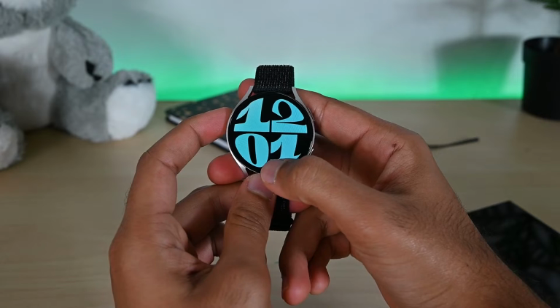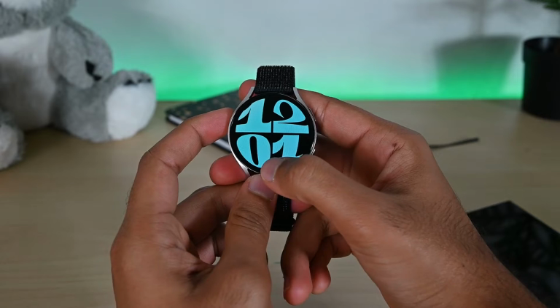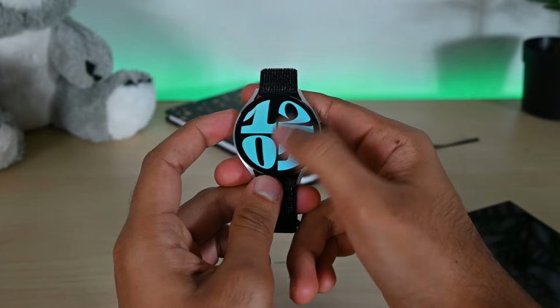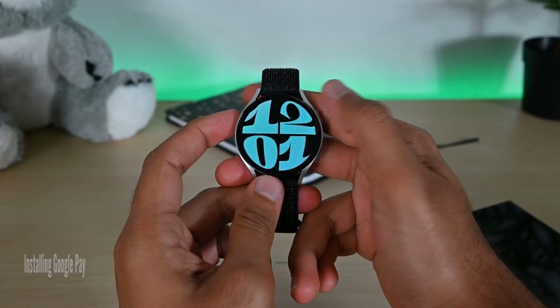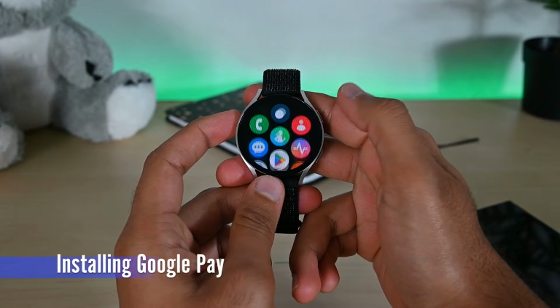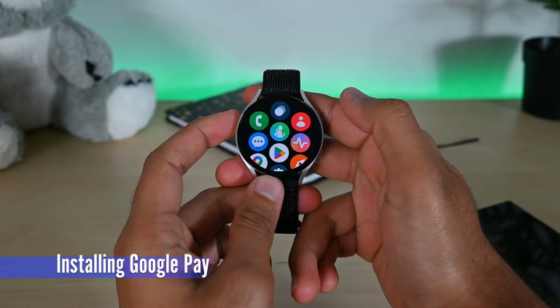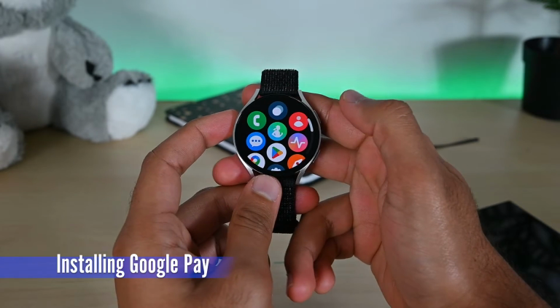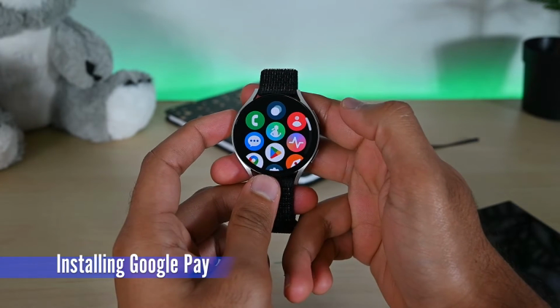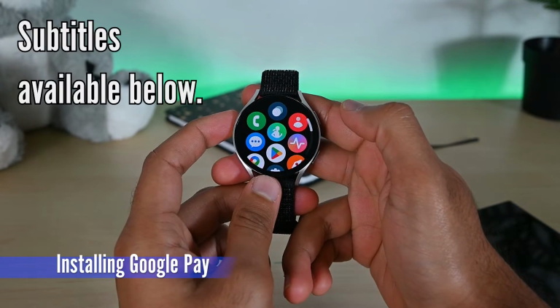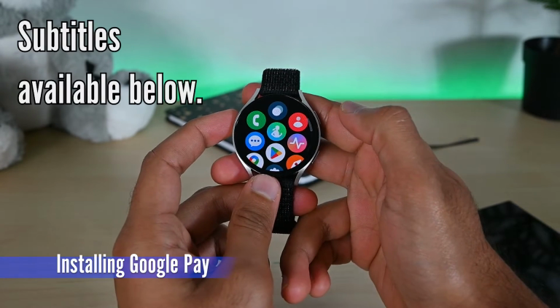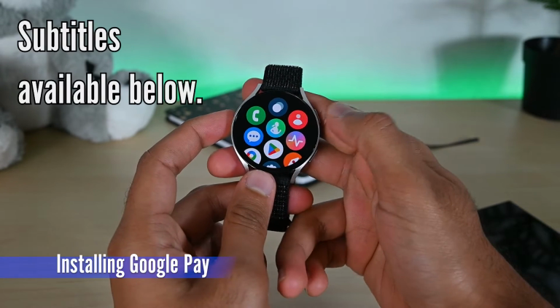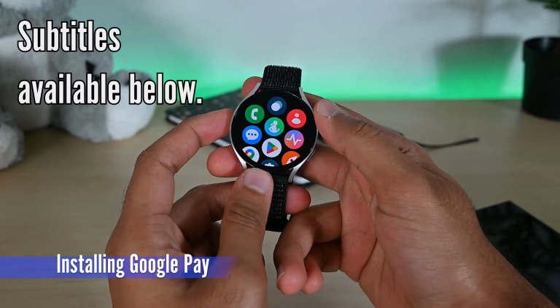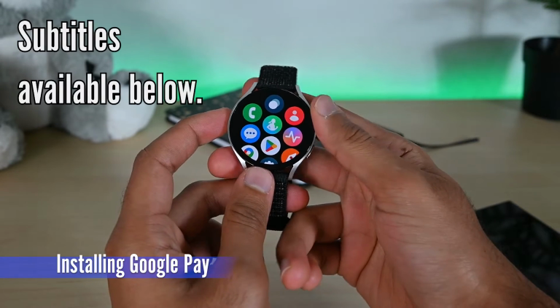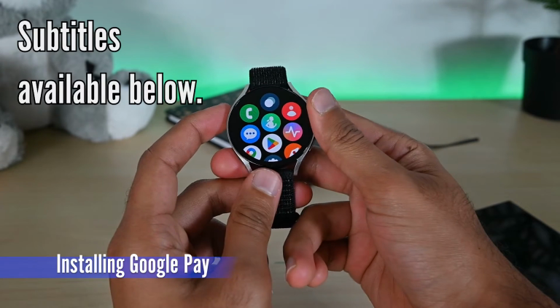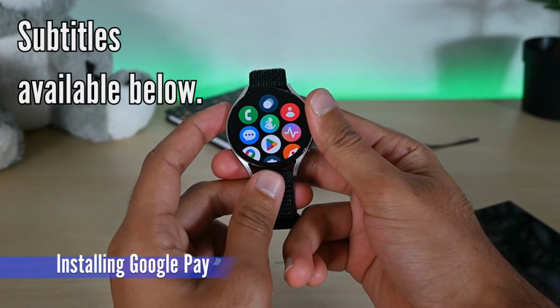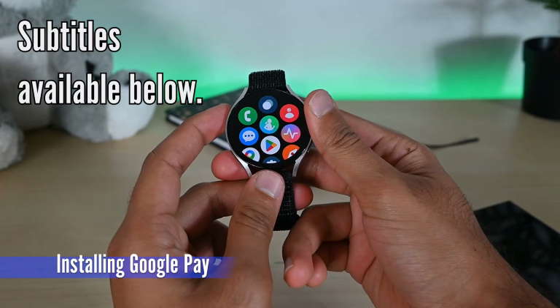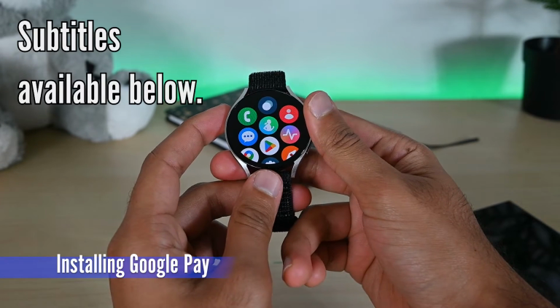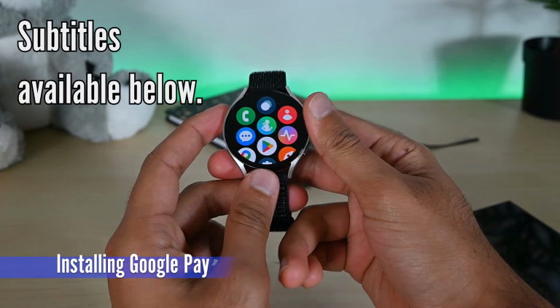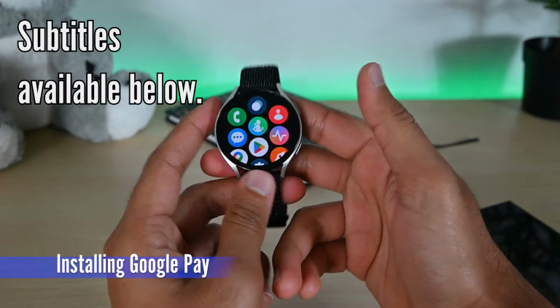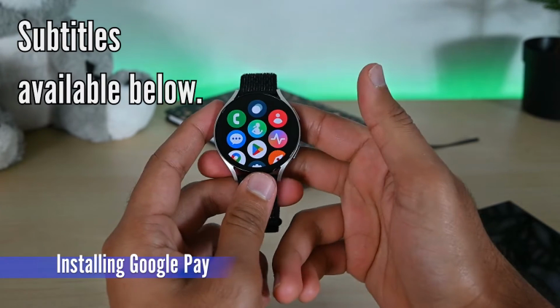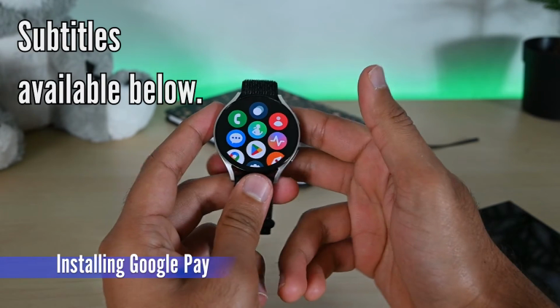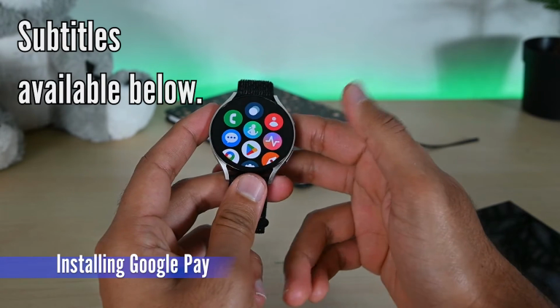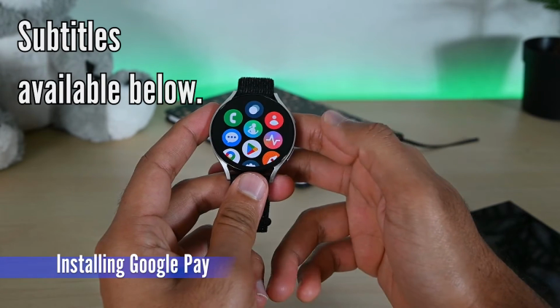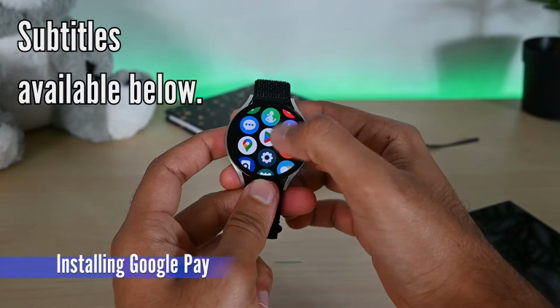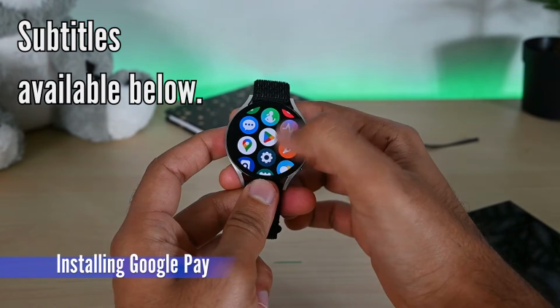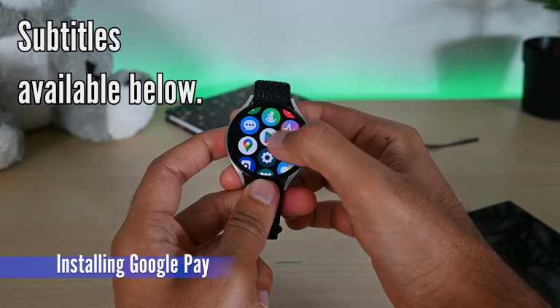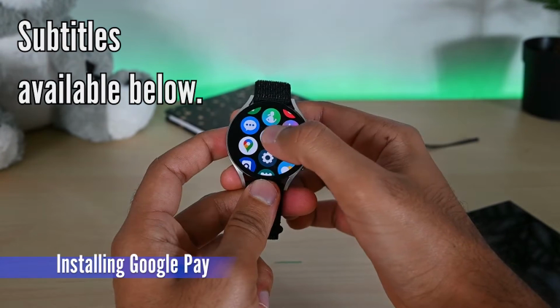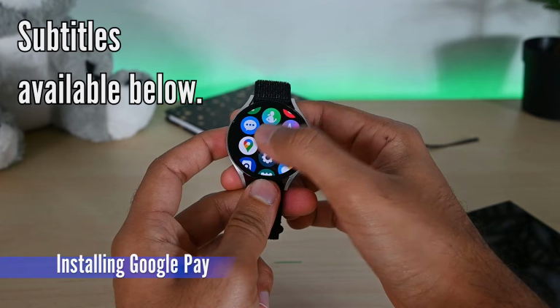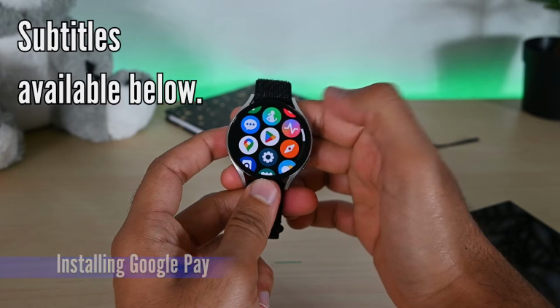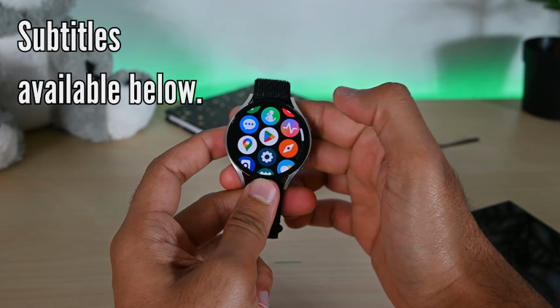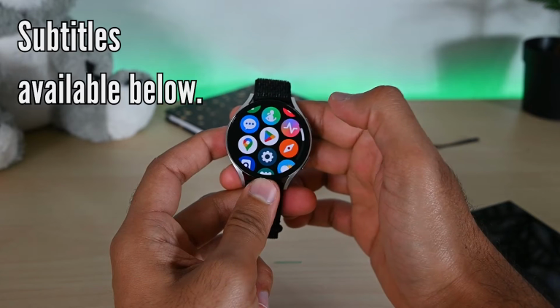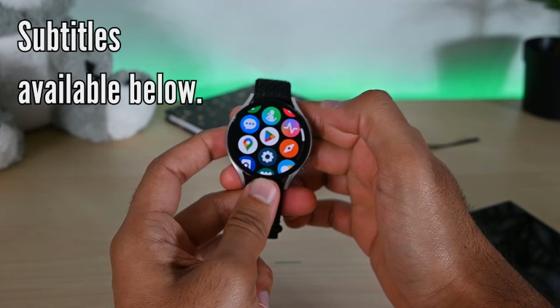First, swipe up on the watch to open the app screen. Find and open Google Play.